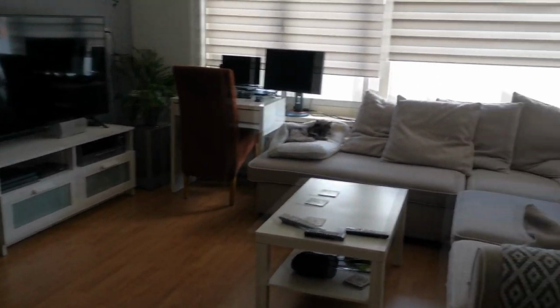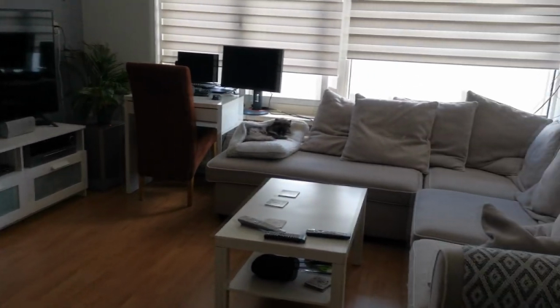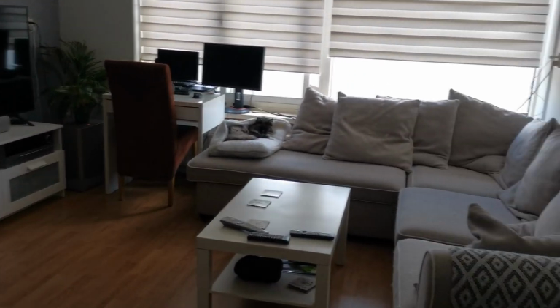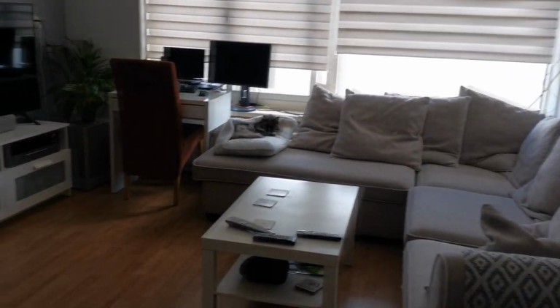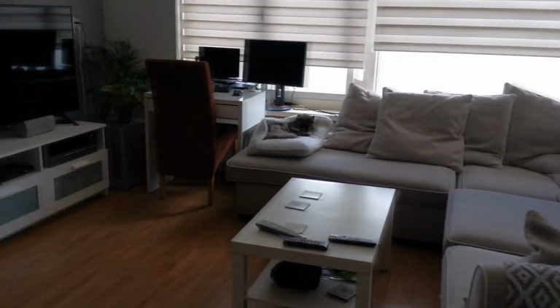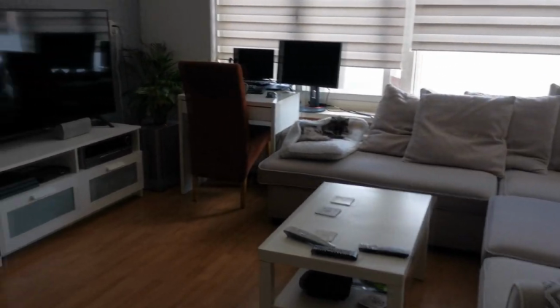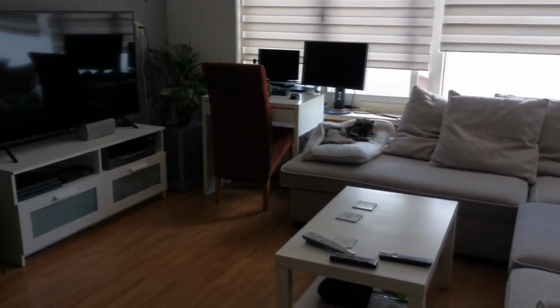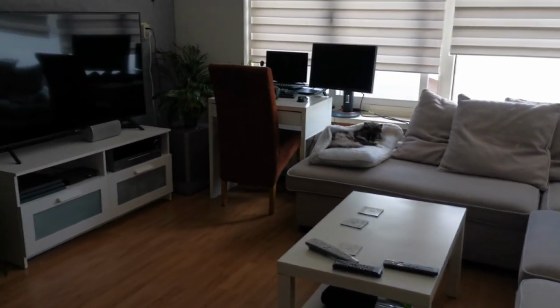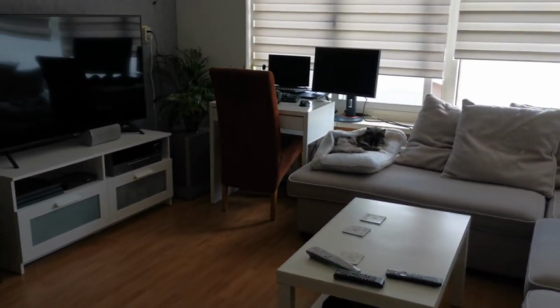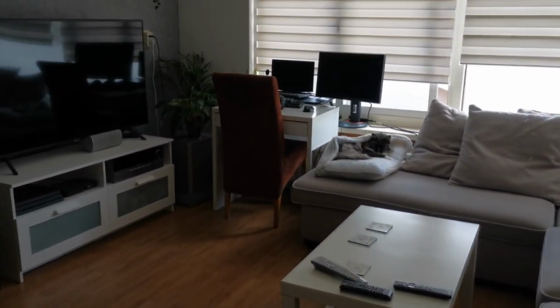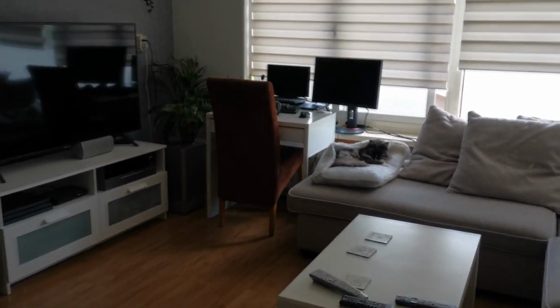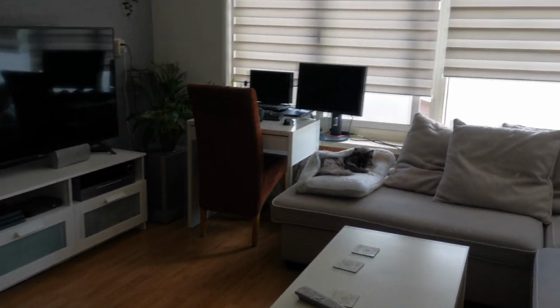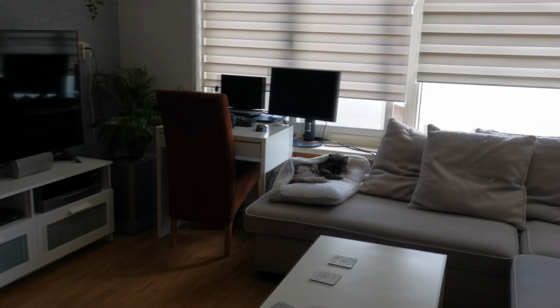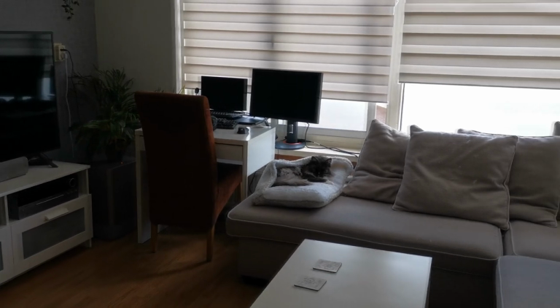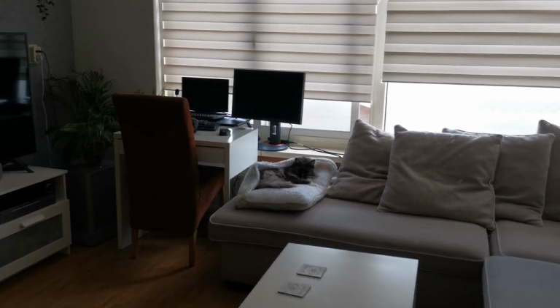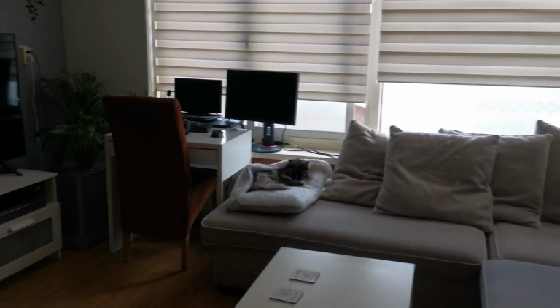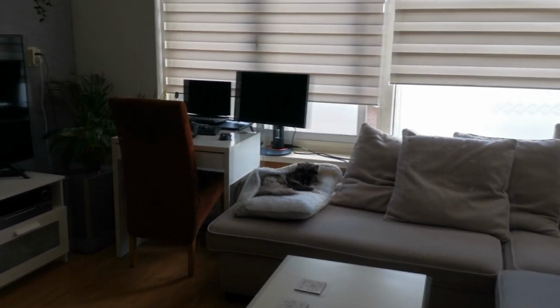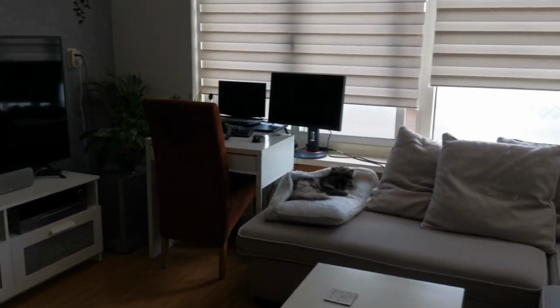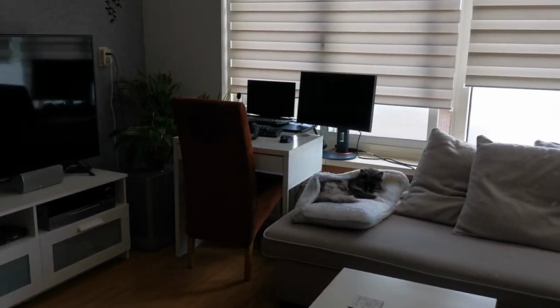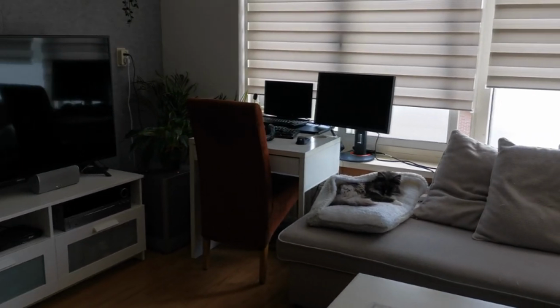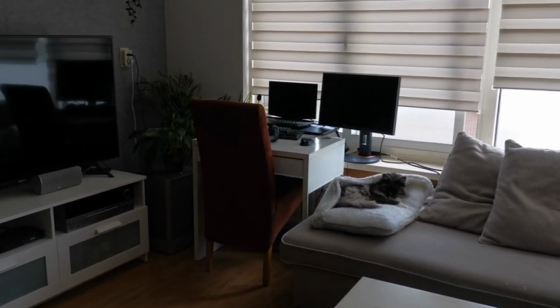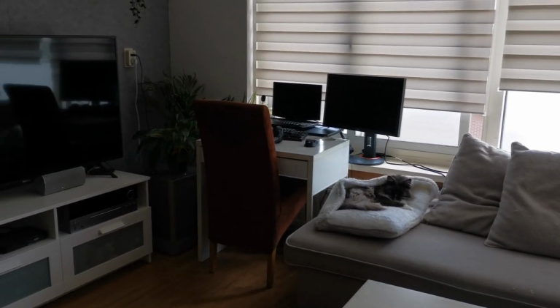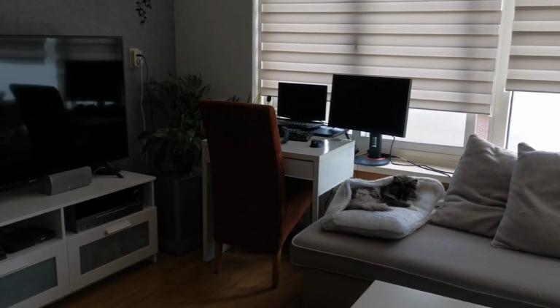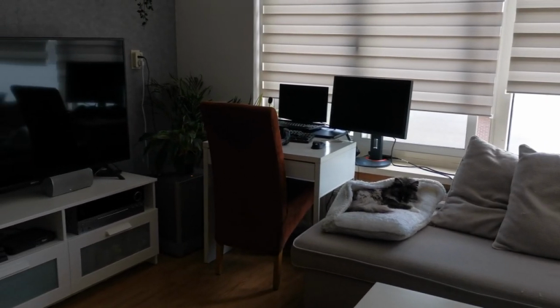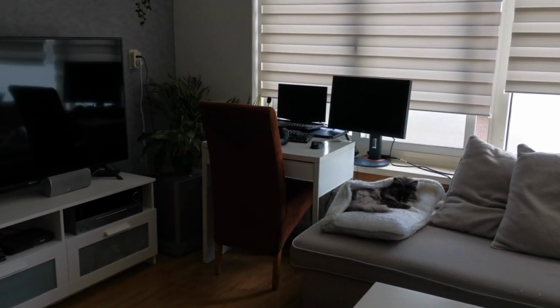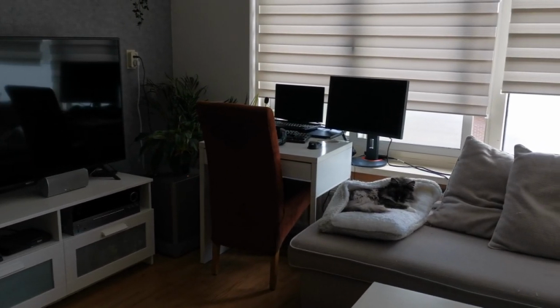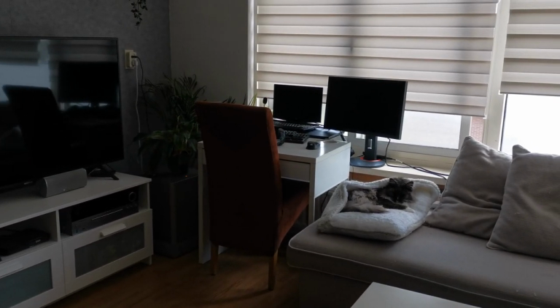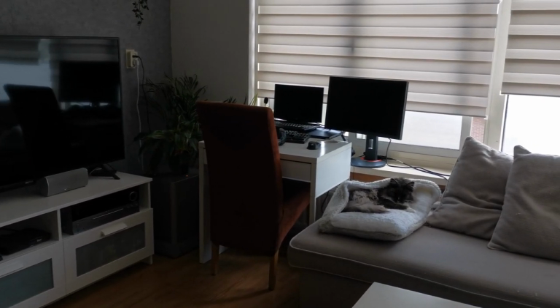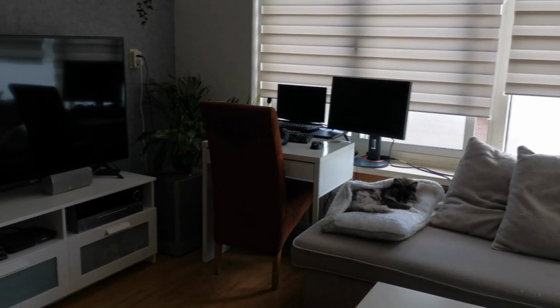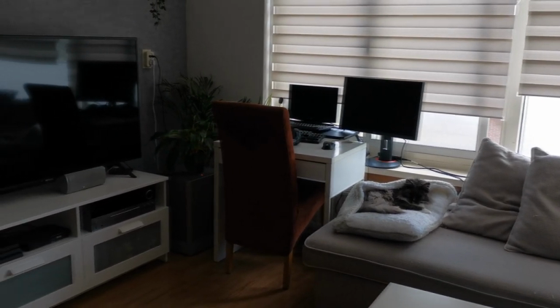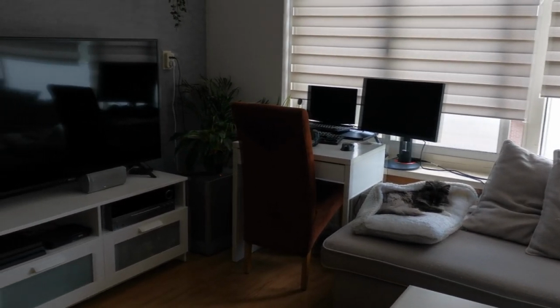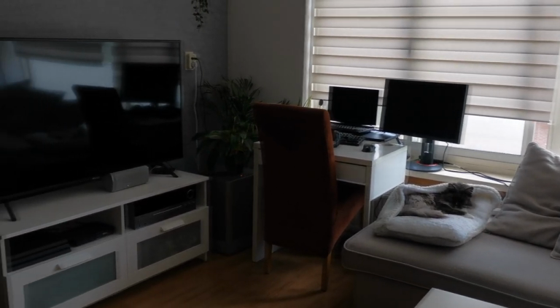There's my cat. That is not my setup — that is where my girlfriend sits, actually.